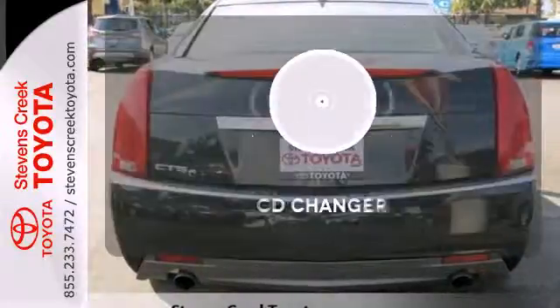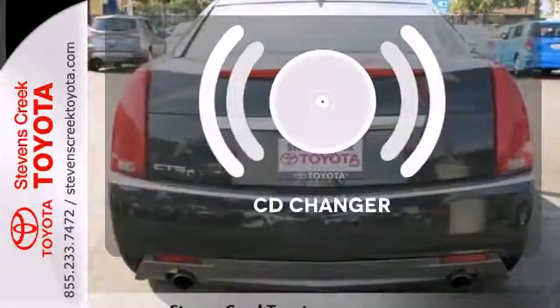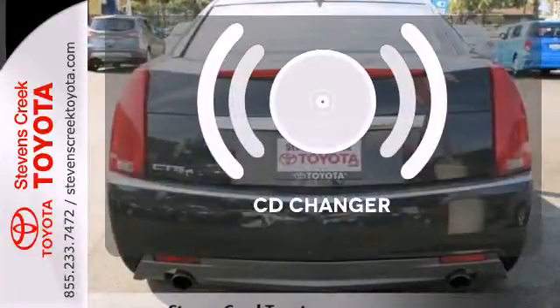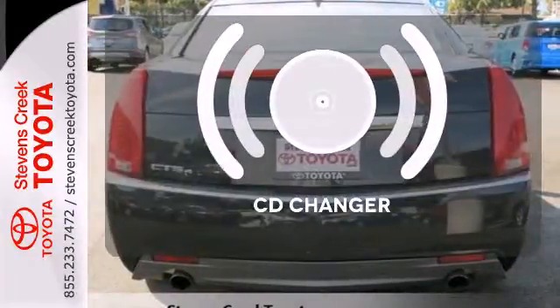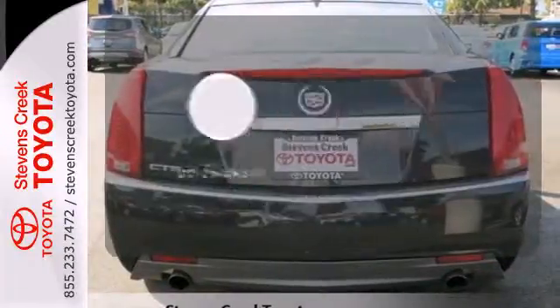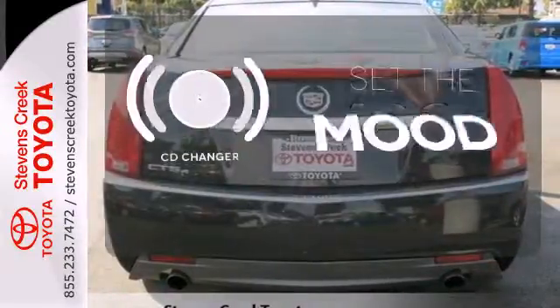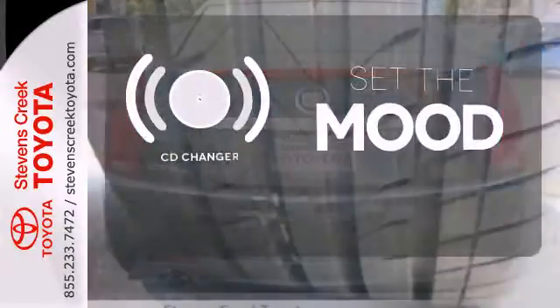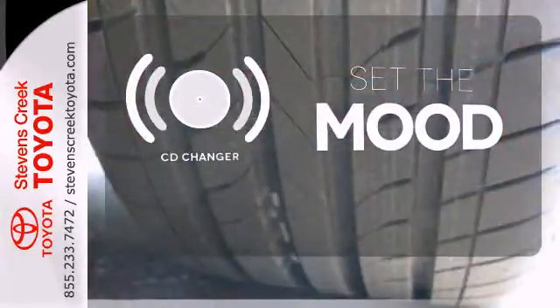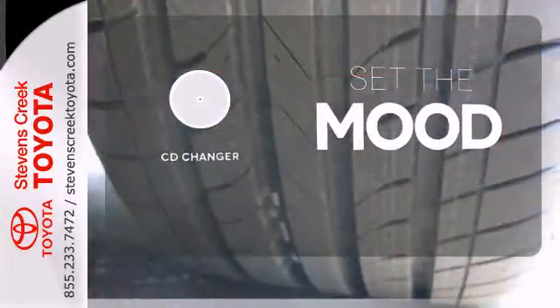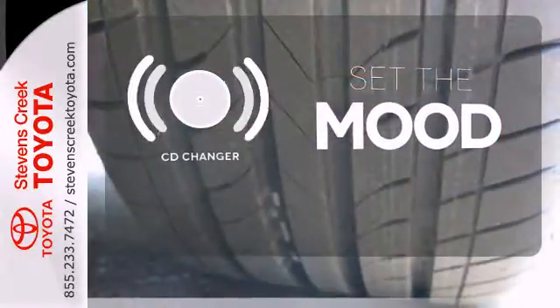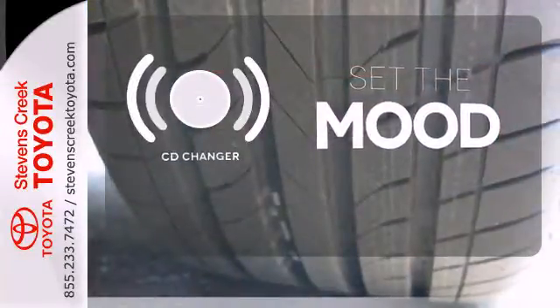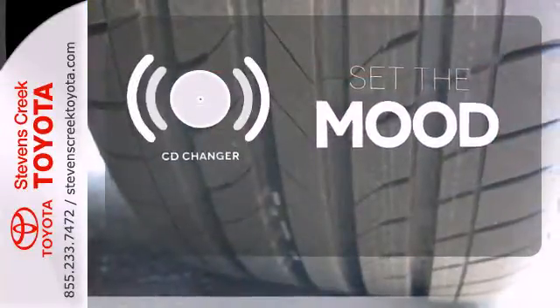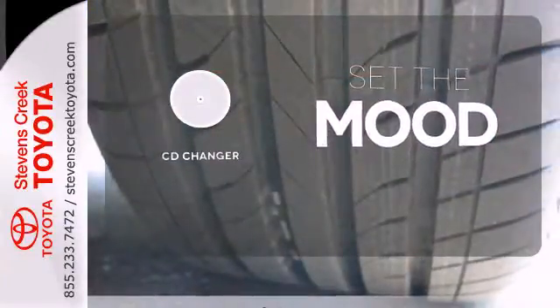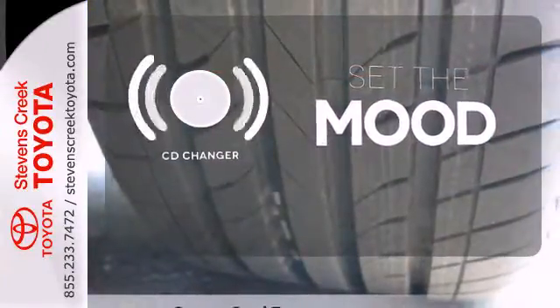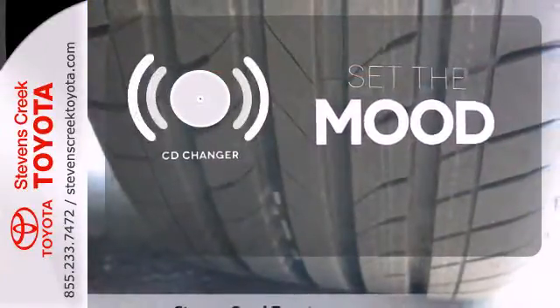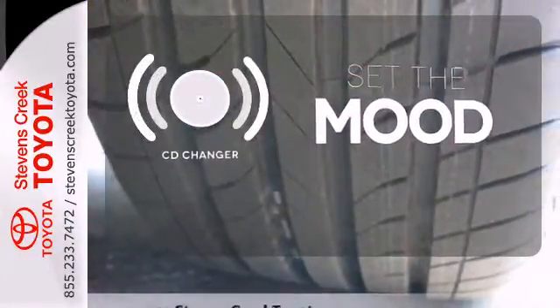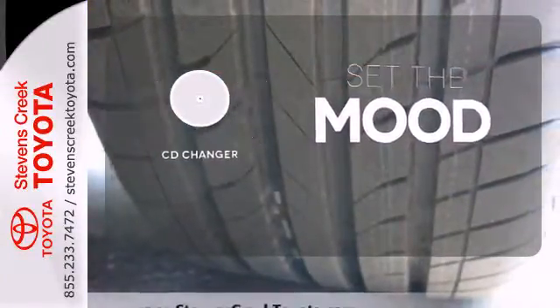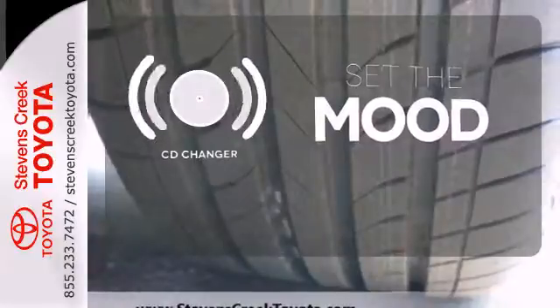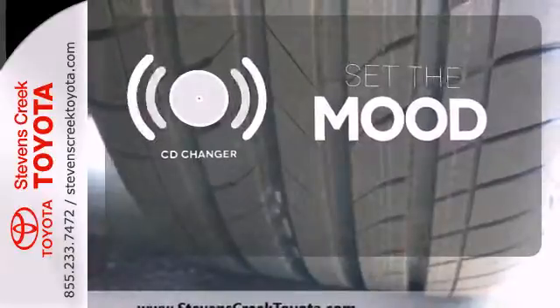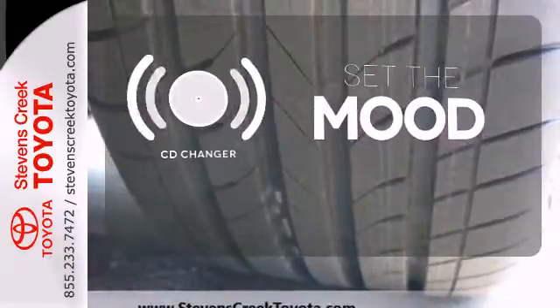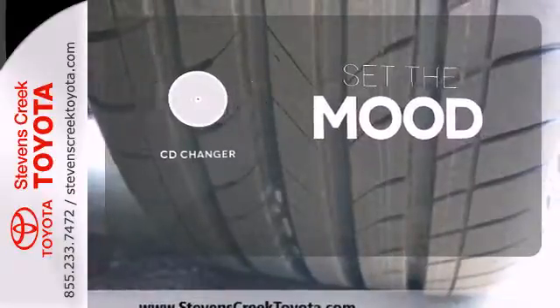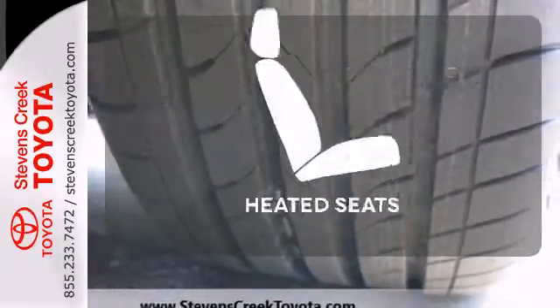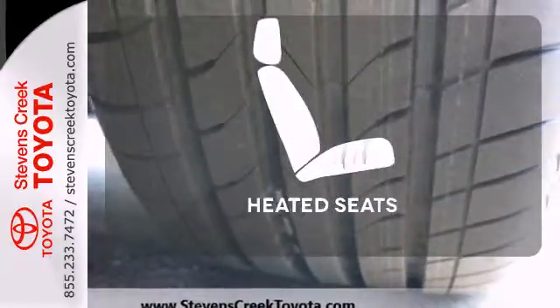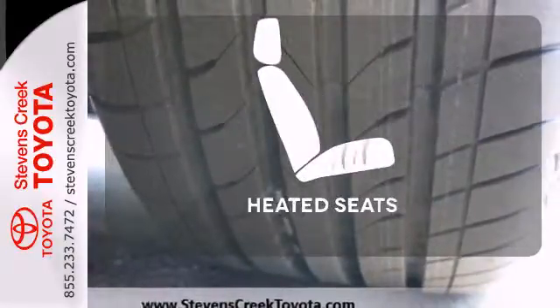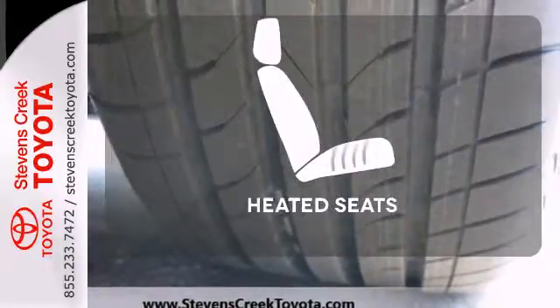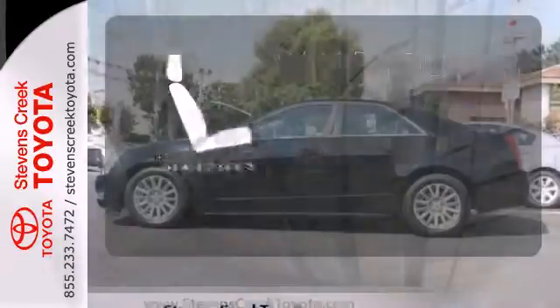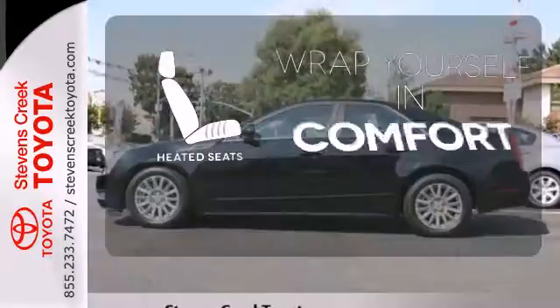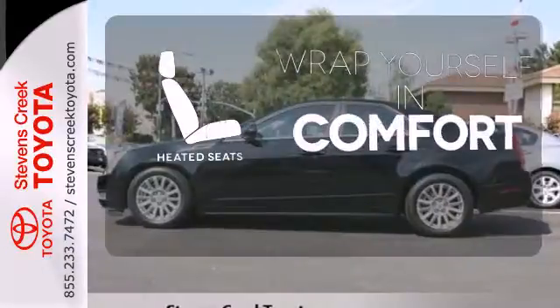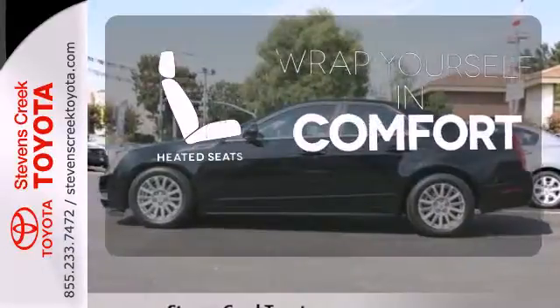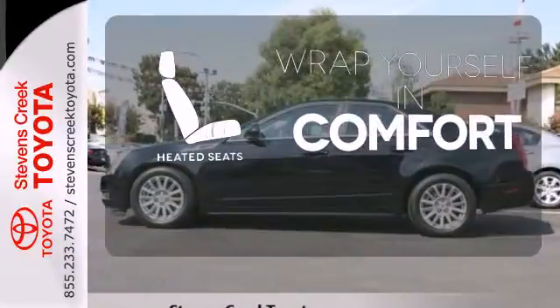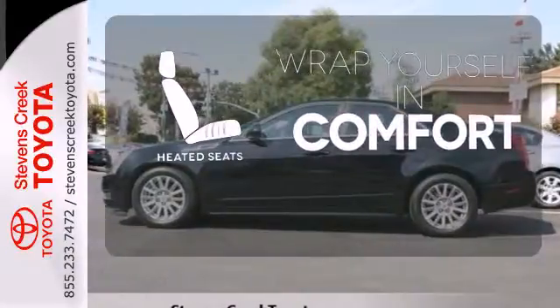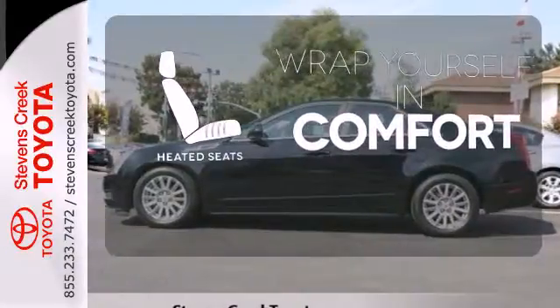No matter what mood you're in, you have the music to match it with the CD changer. Warm off the chills with the heated seats.